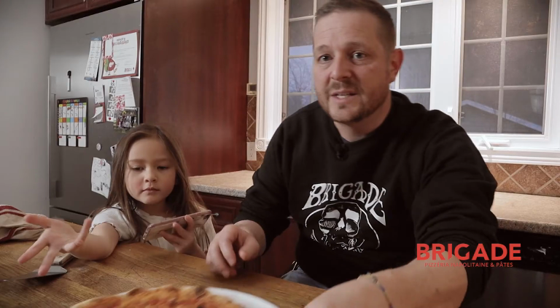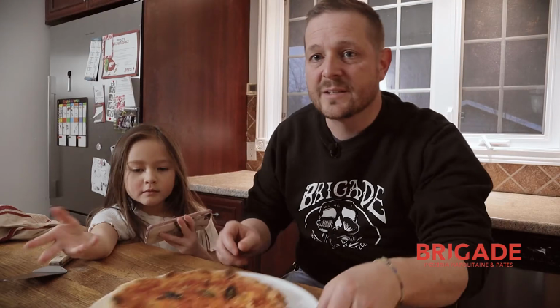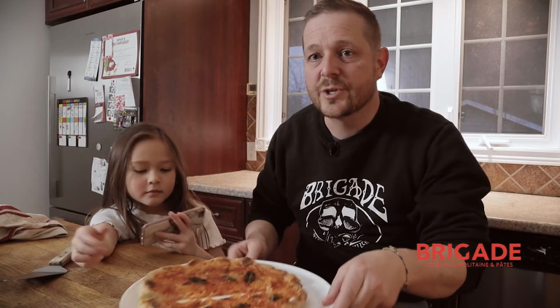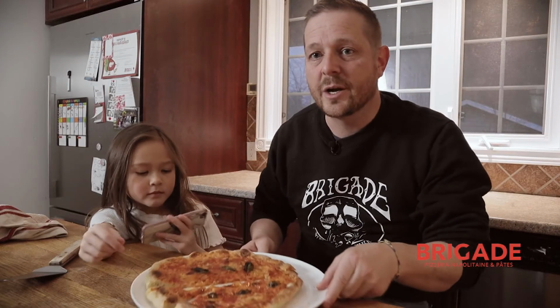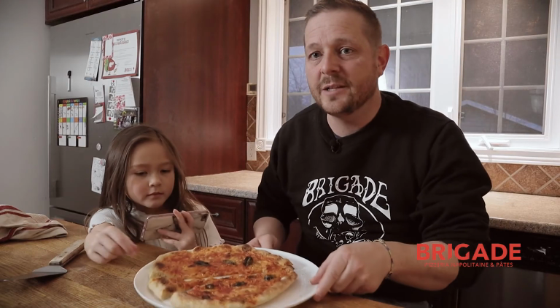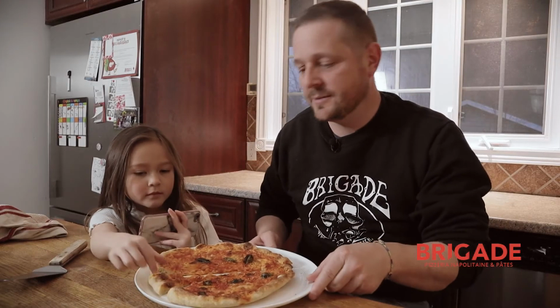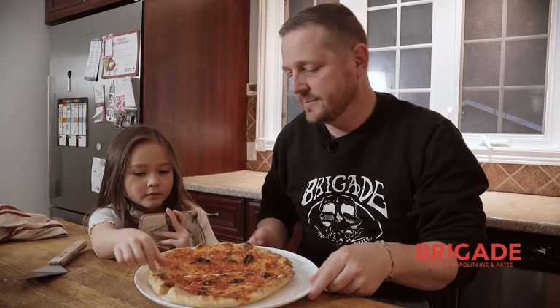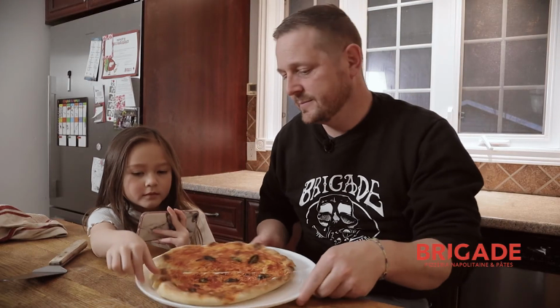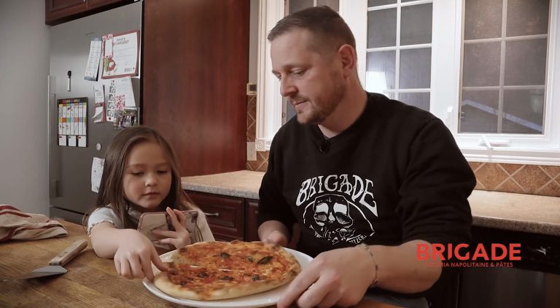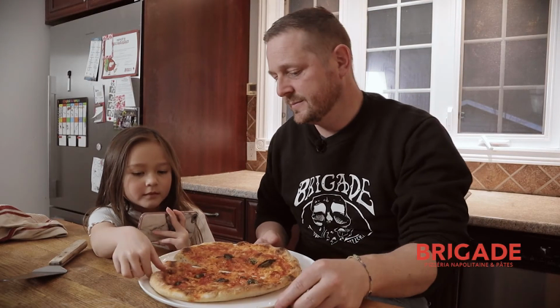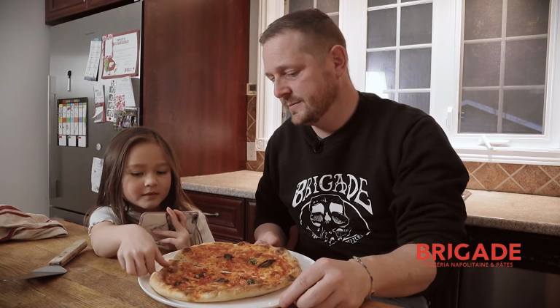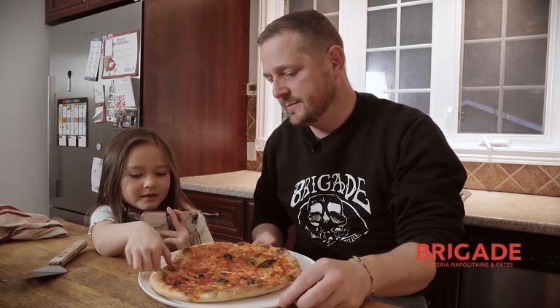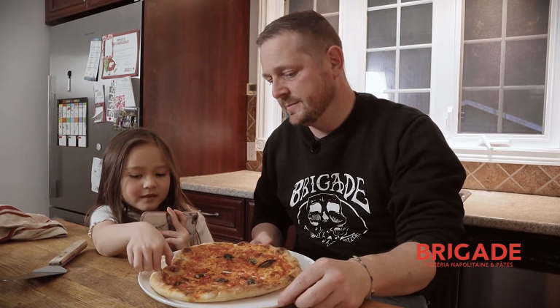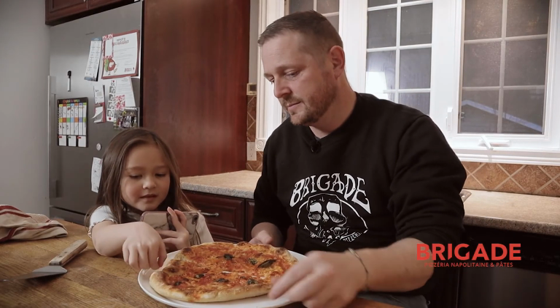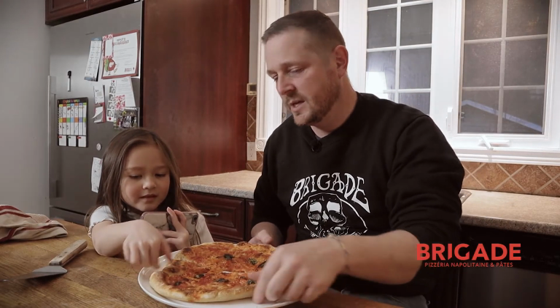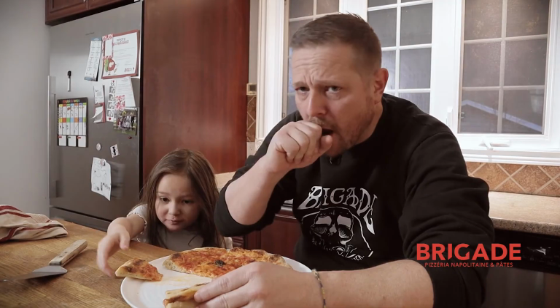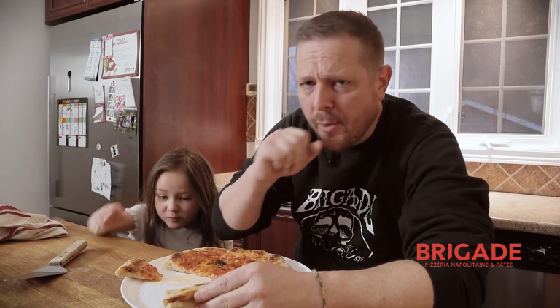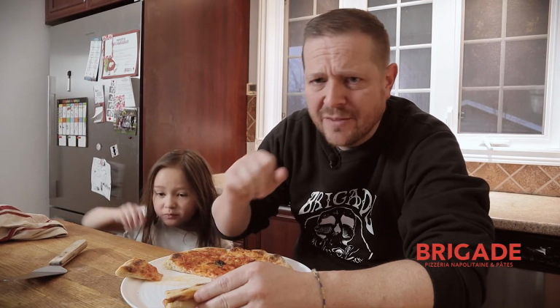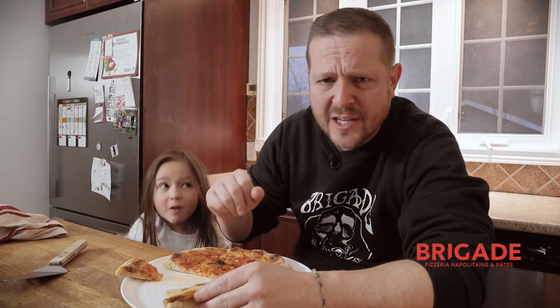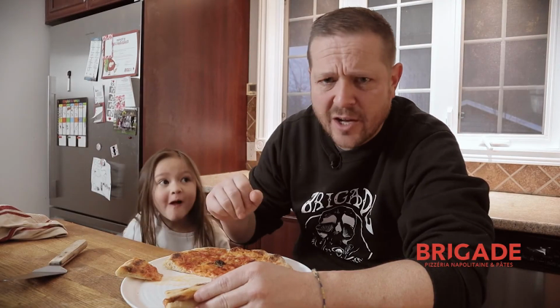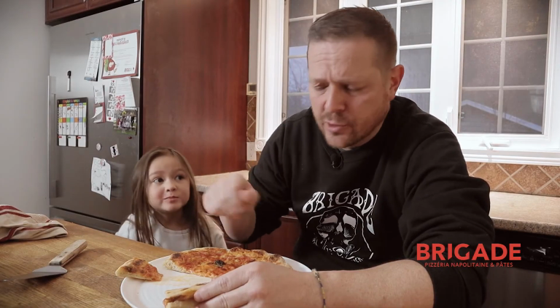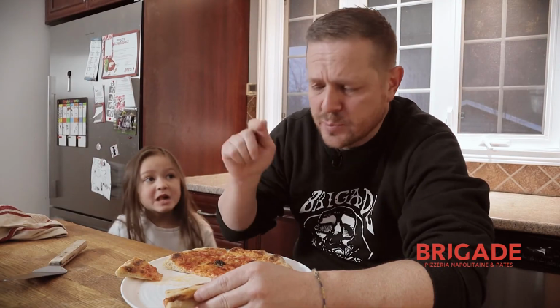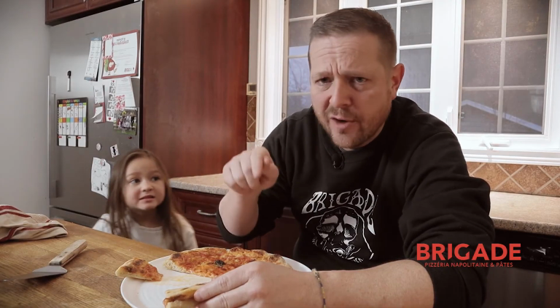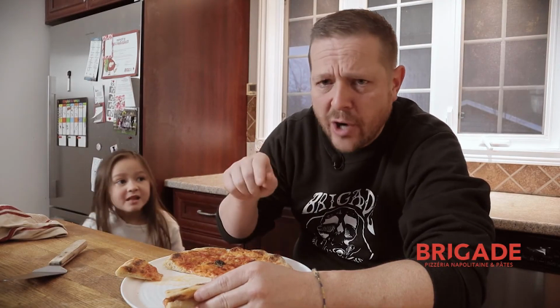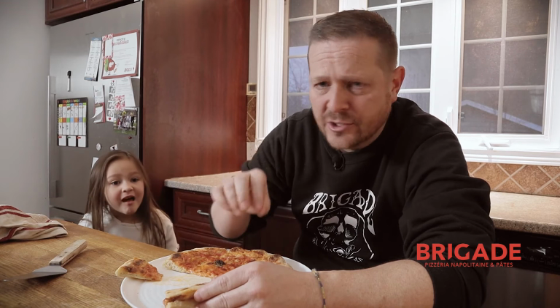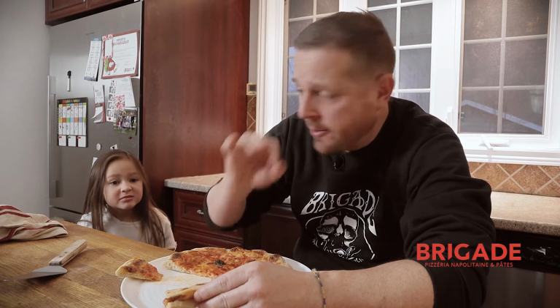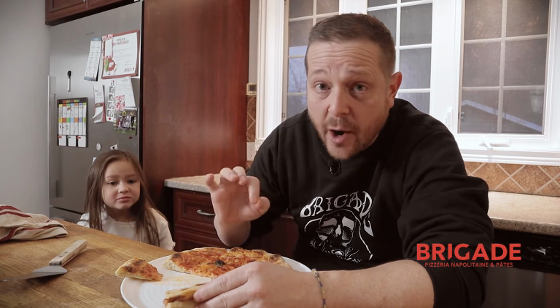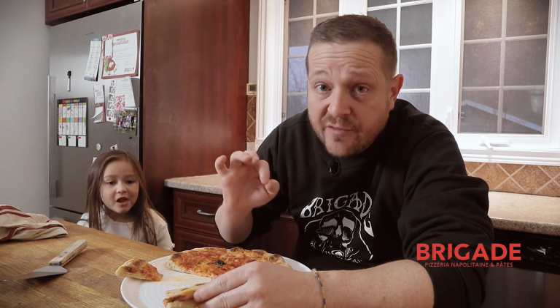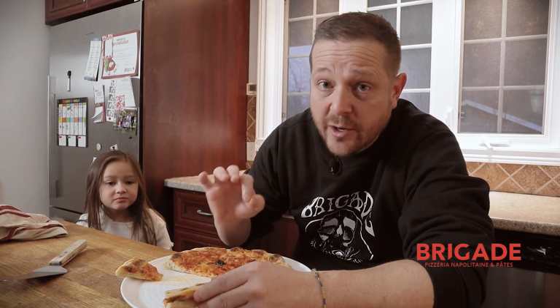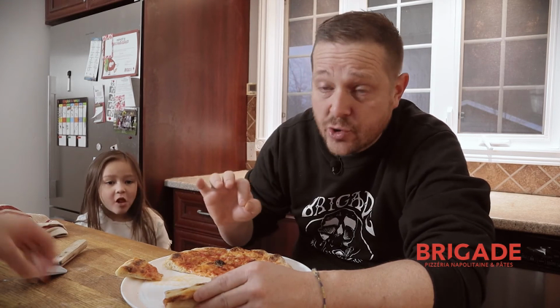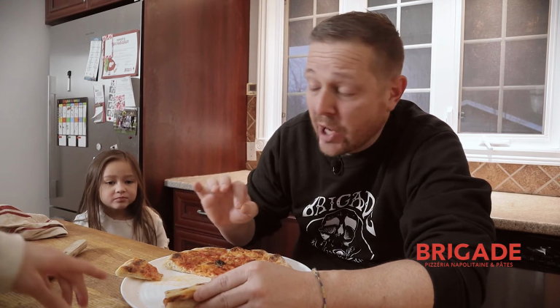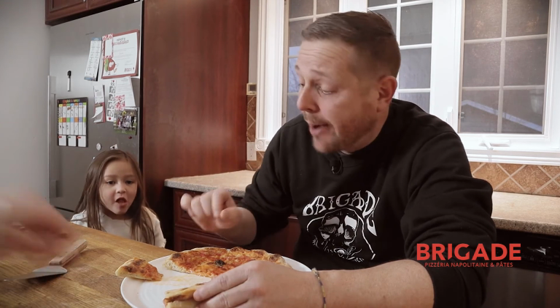Pizza for Charlotte! I burned my face off — be careful guys, very, very extremely hot.